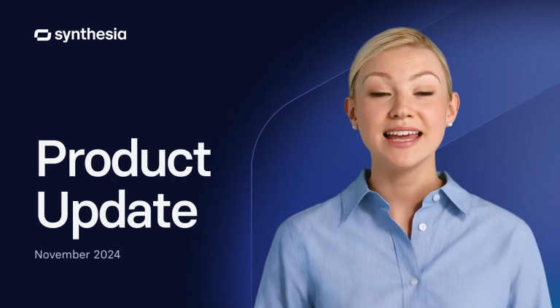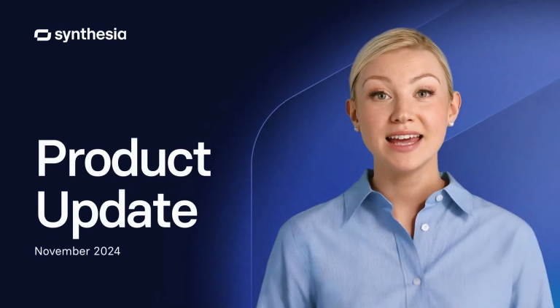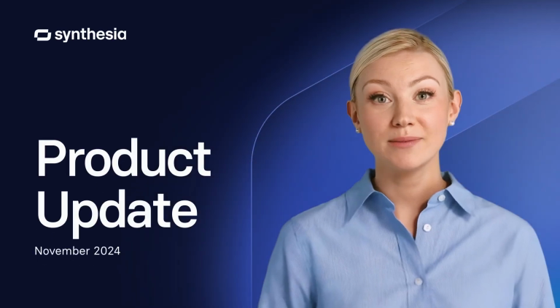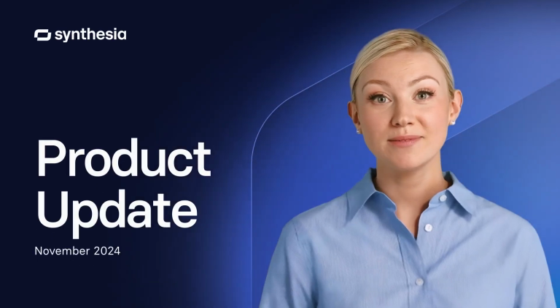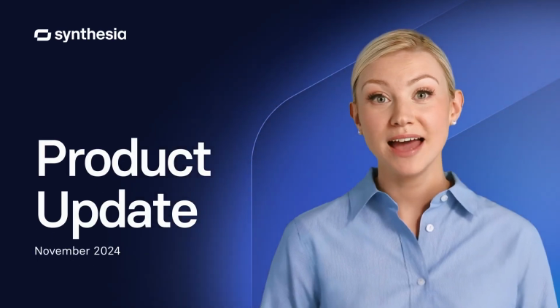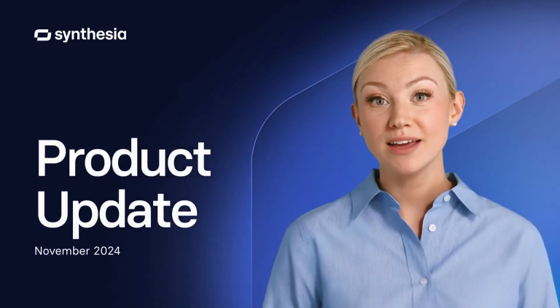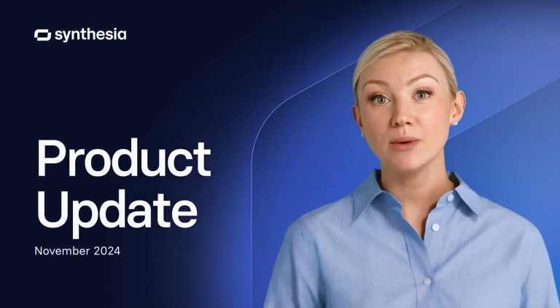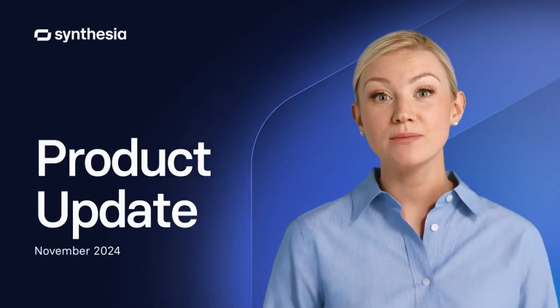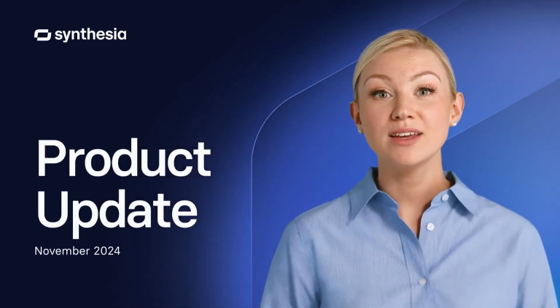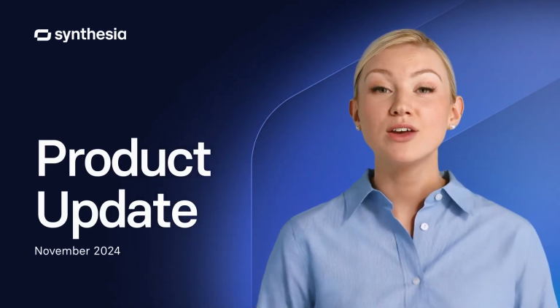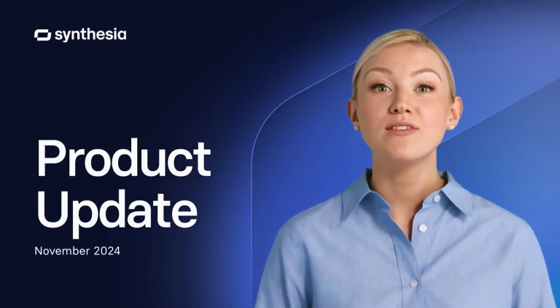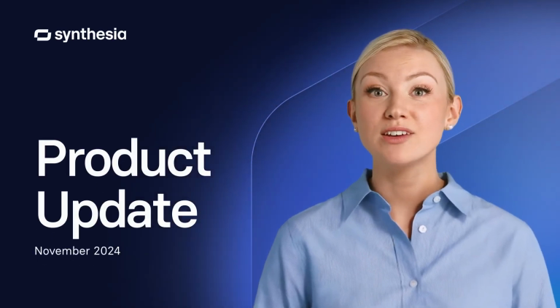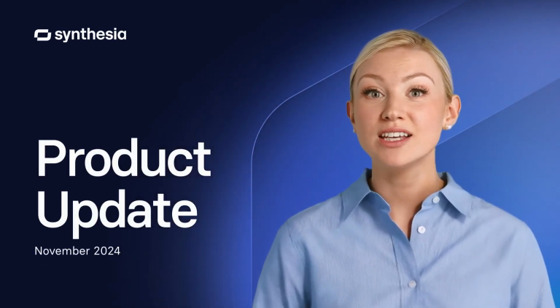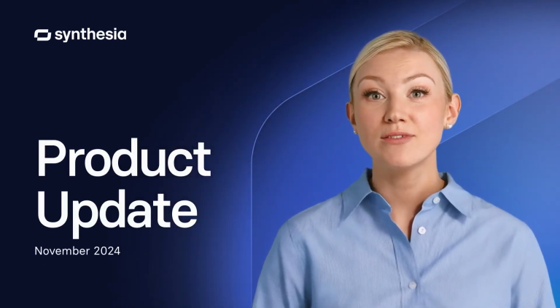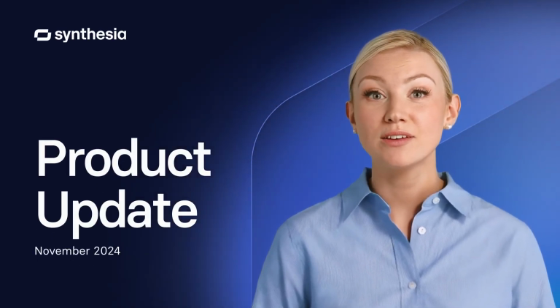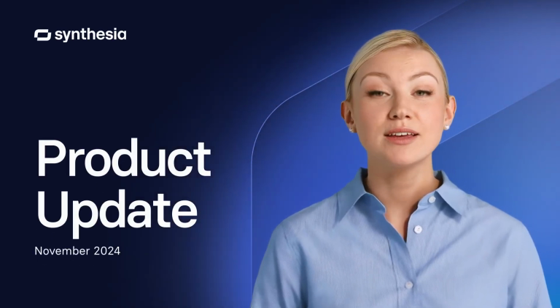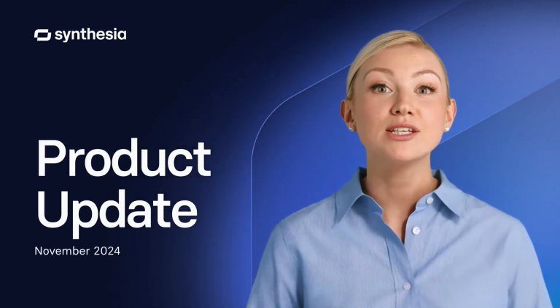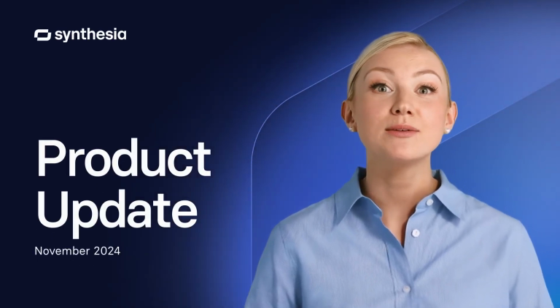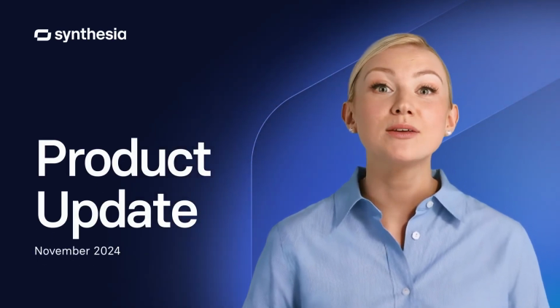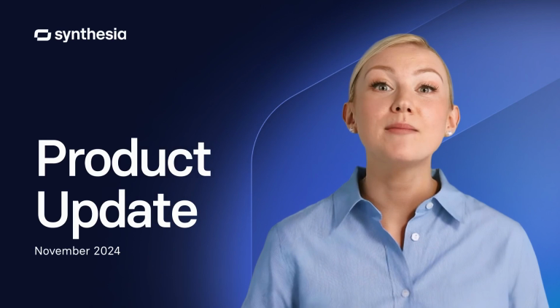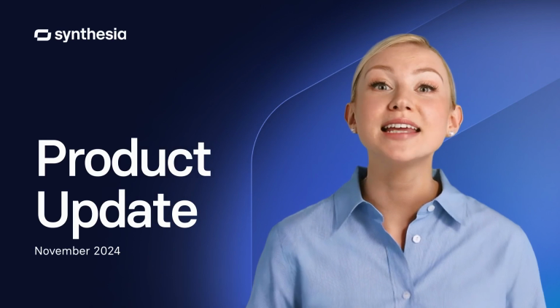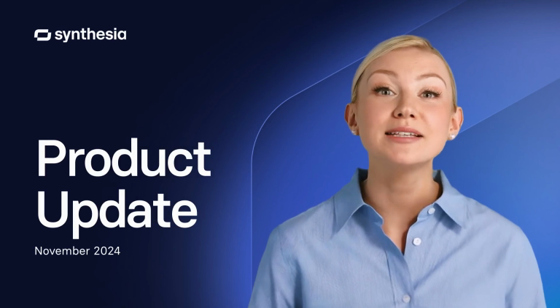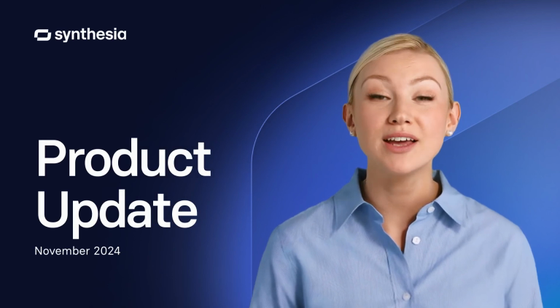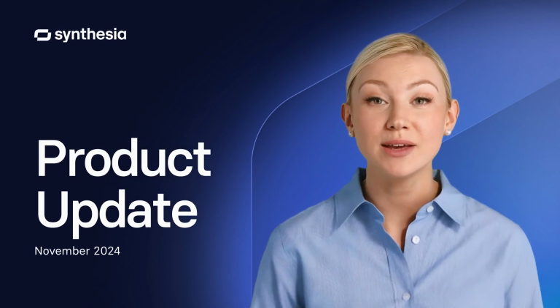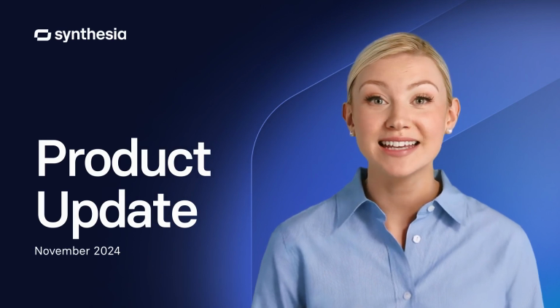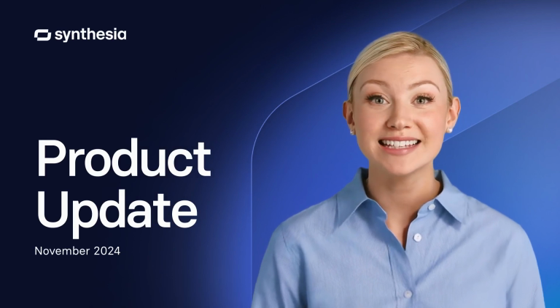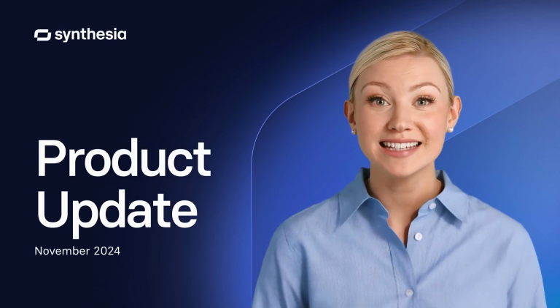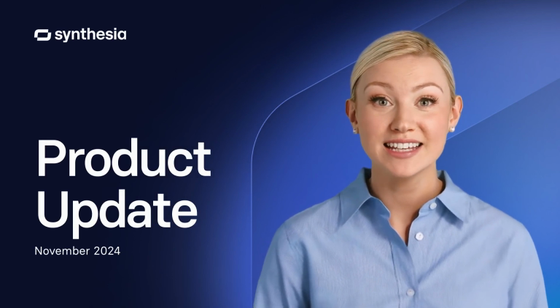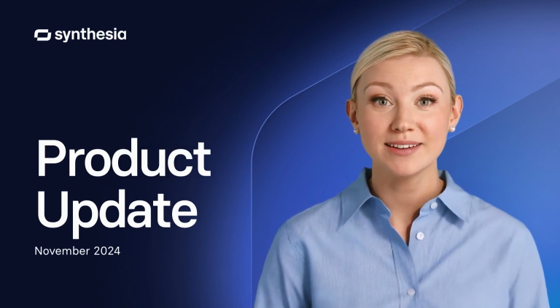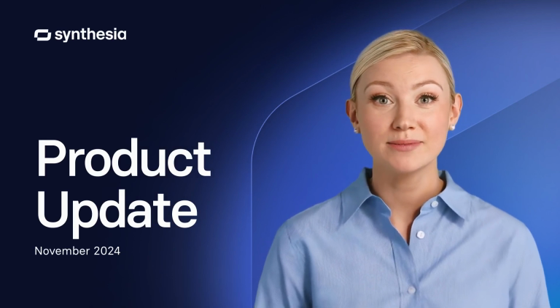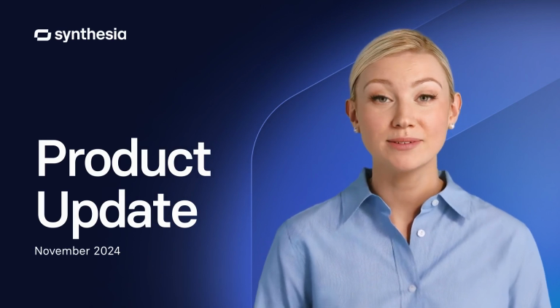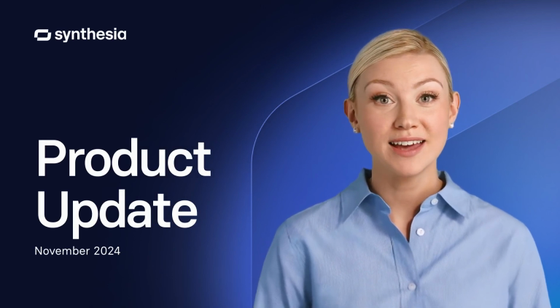Hey there! How are you? I know November is tough, but let me share with you amazing product updates in Synthesia. Ready?